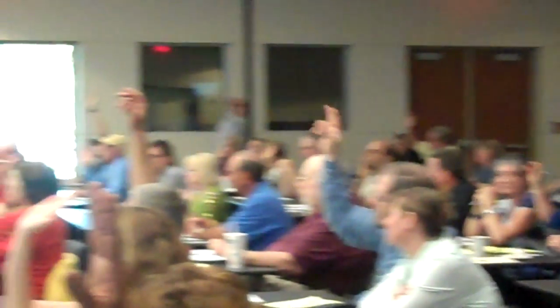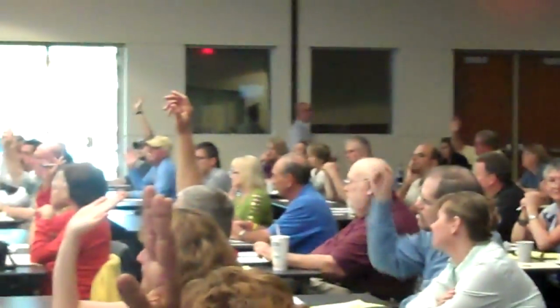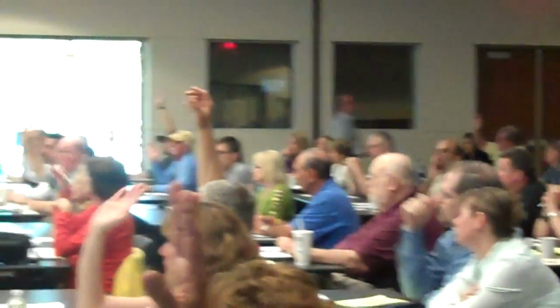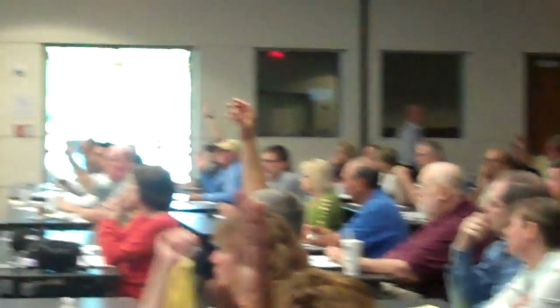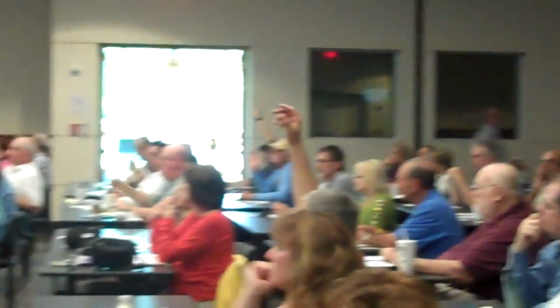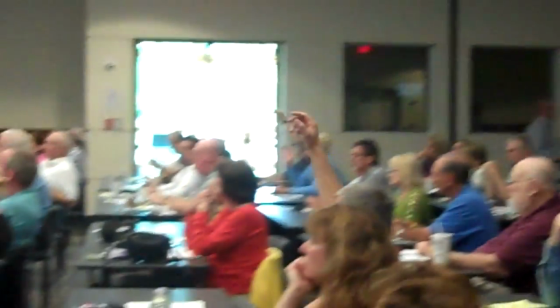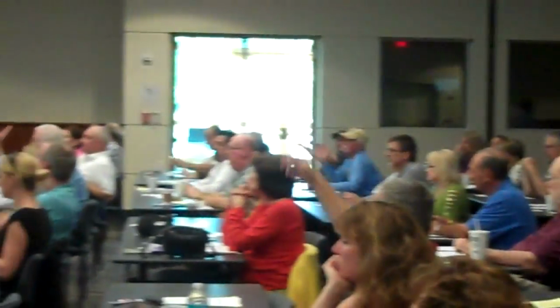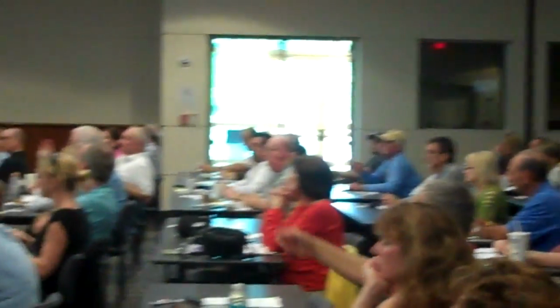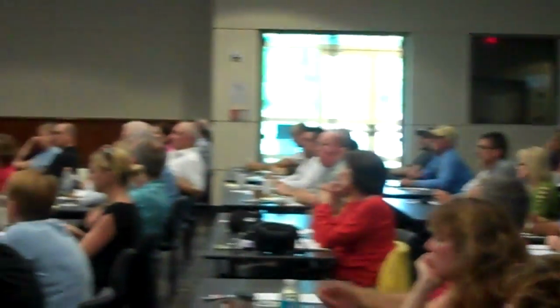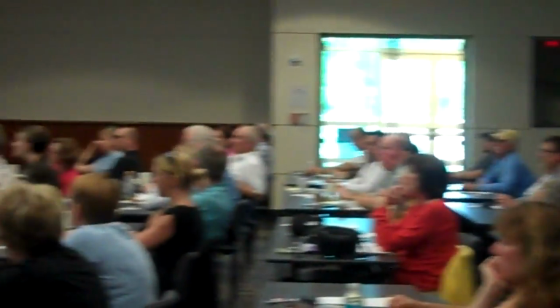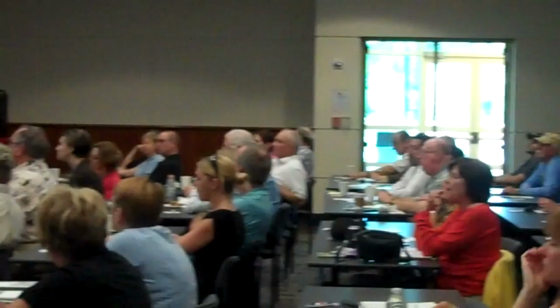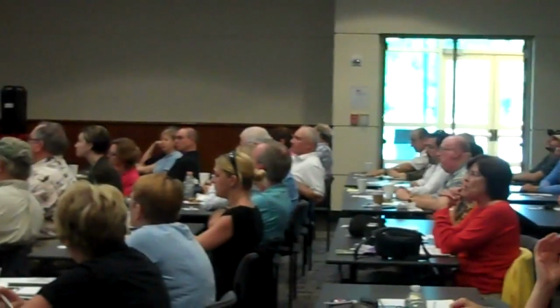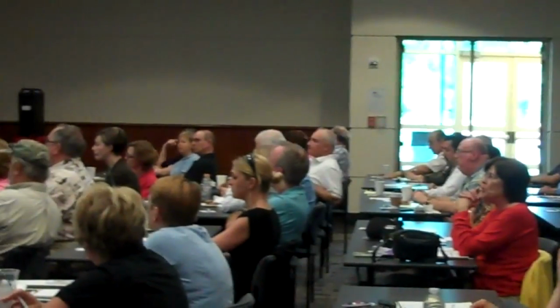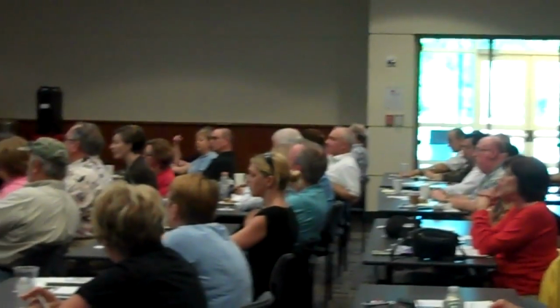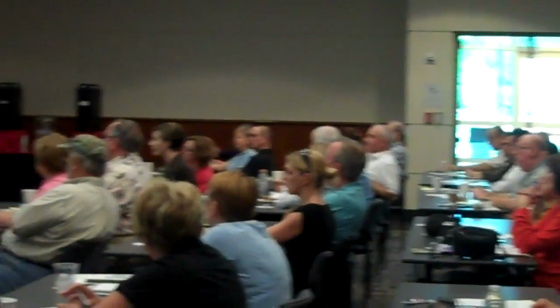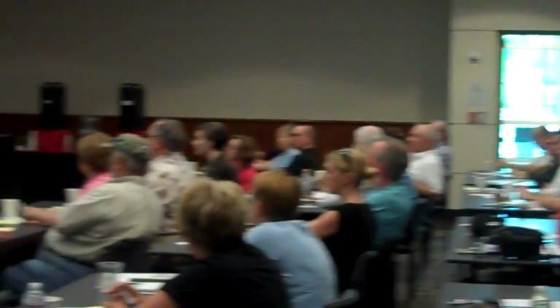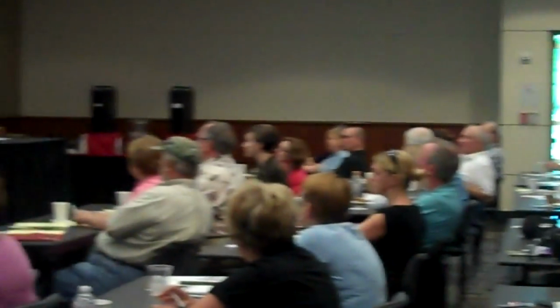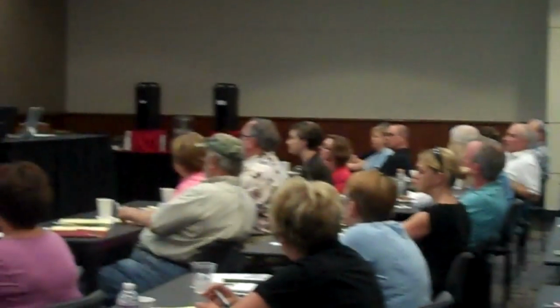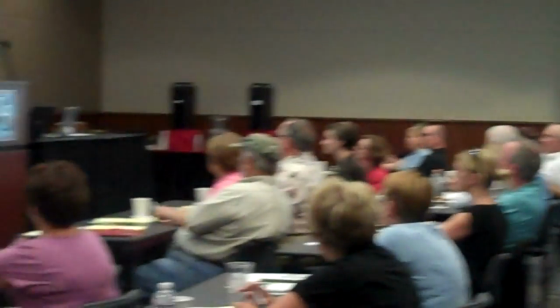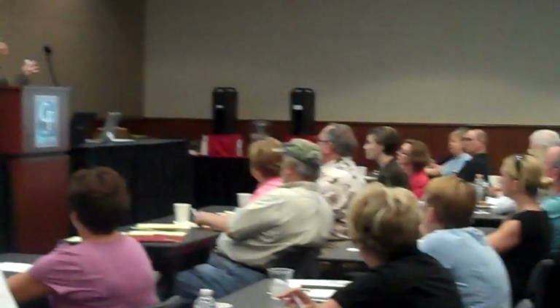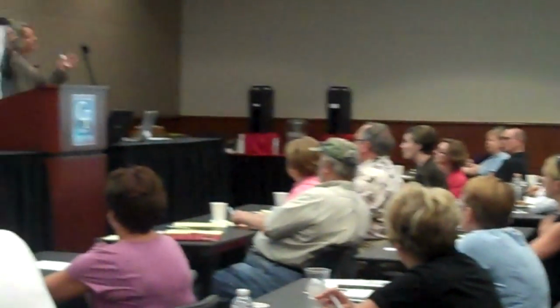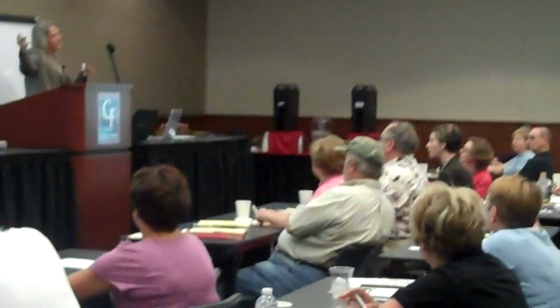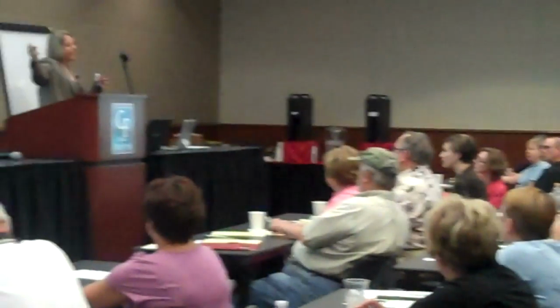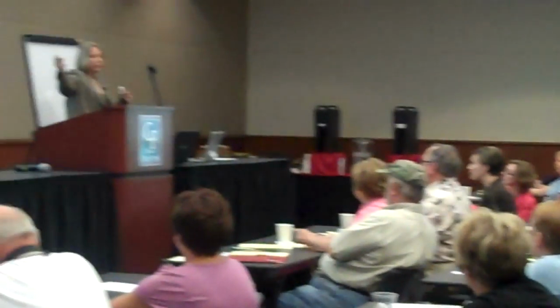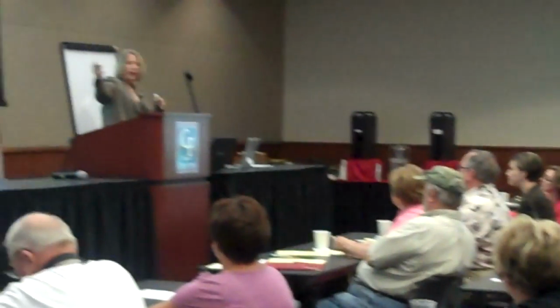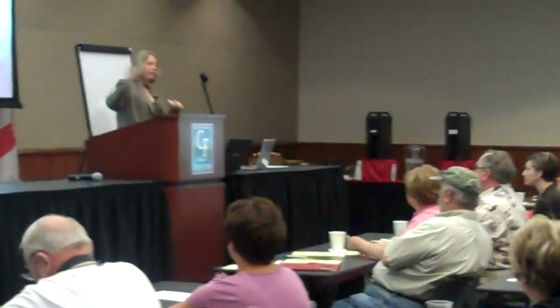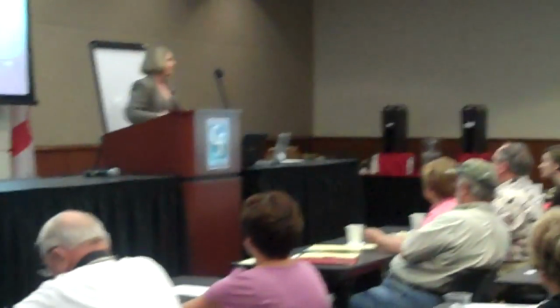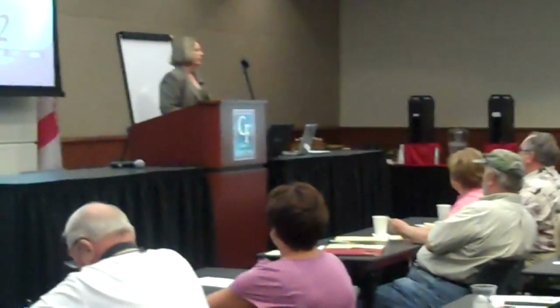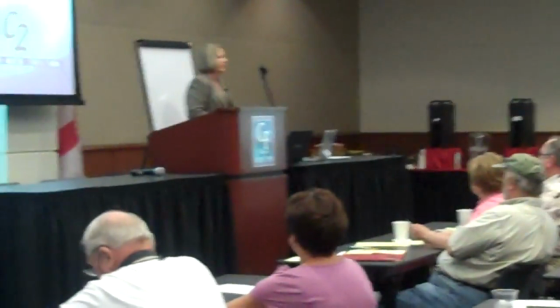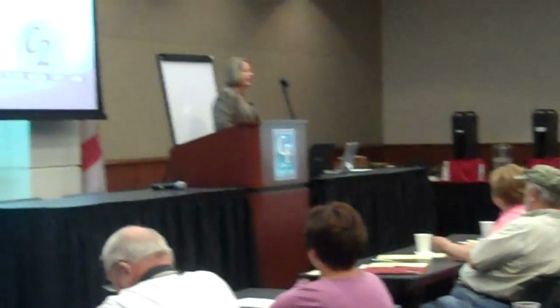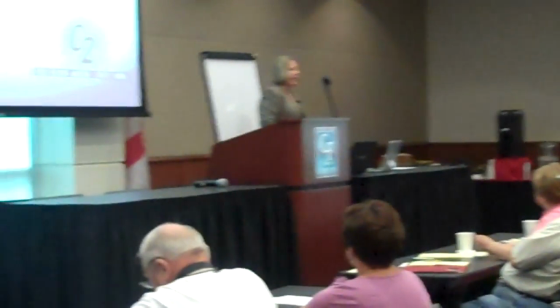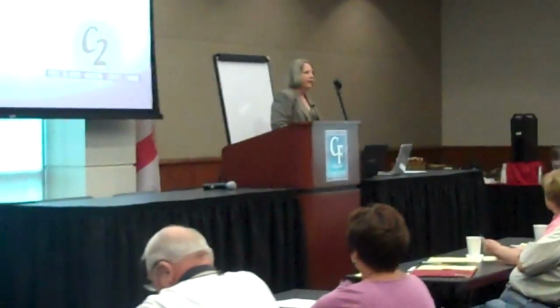How about a business Facebook page? Those of you who have a business Facebook page, feel free to stay as well for the tutorial at the end.